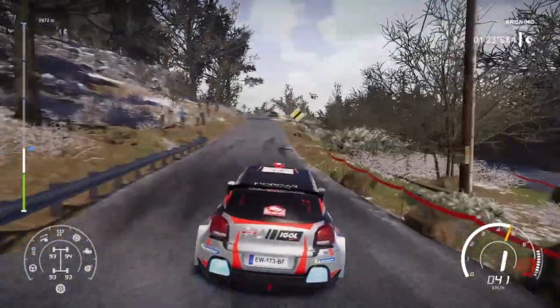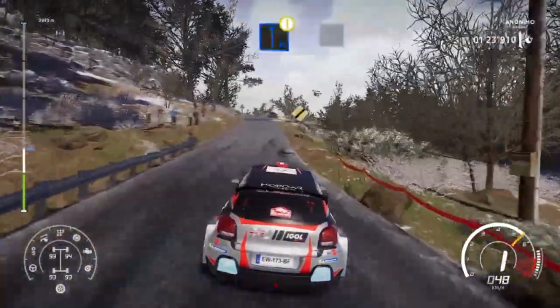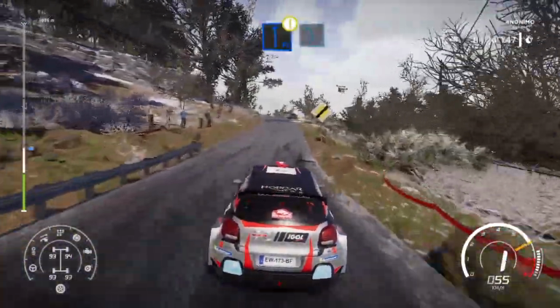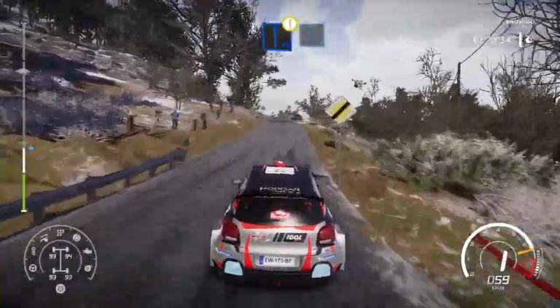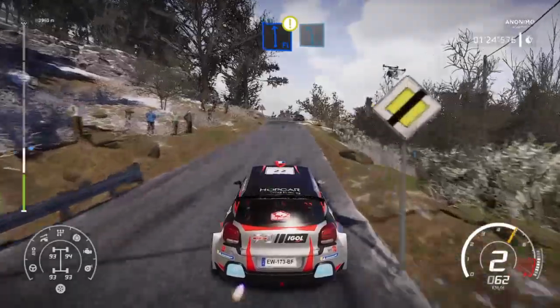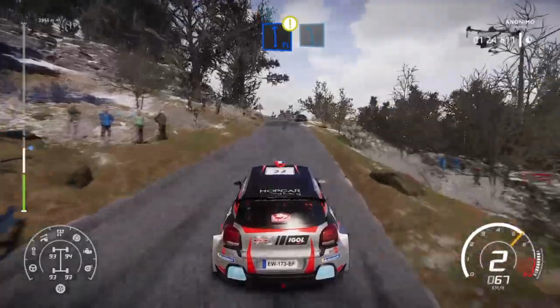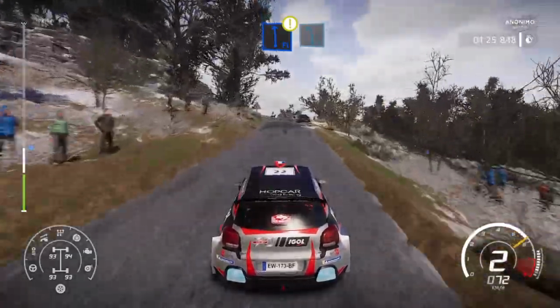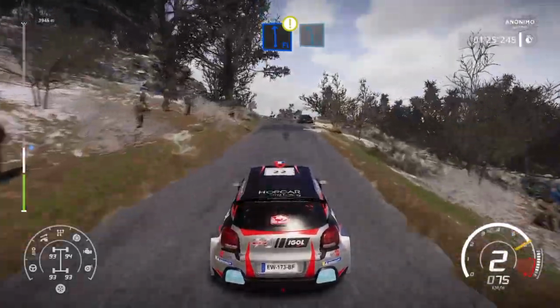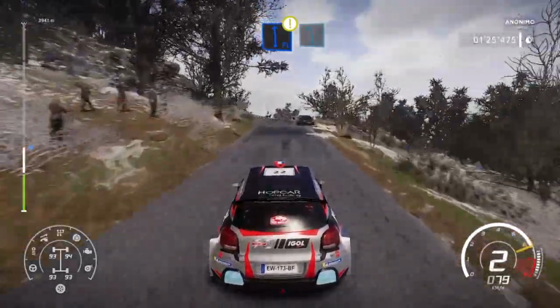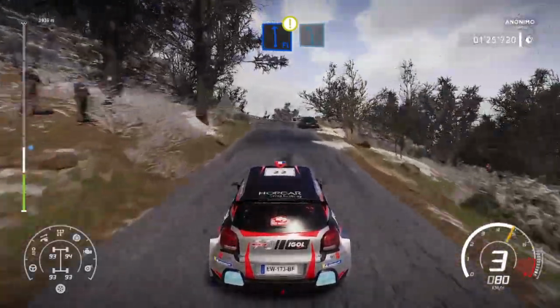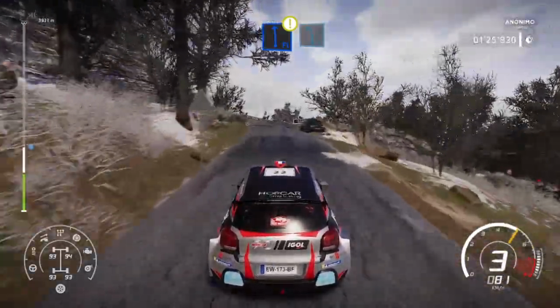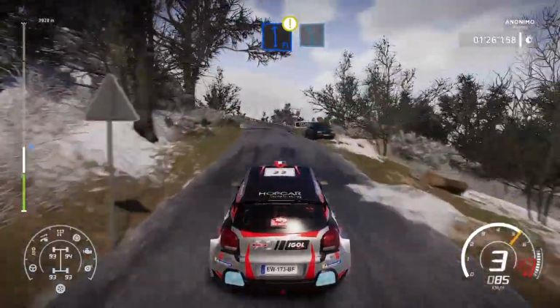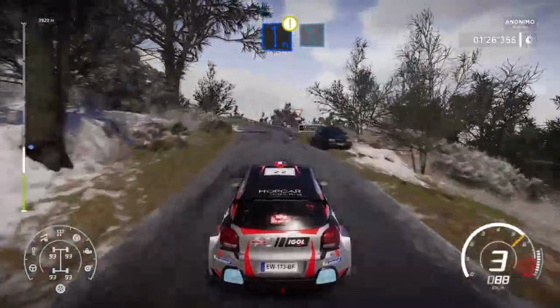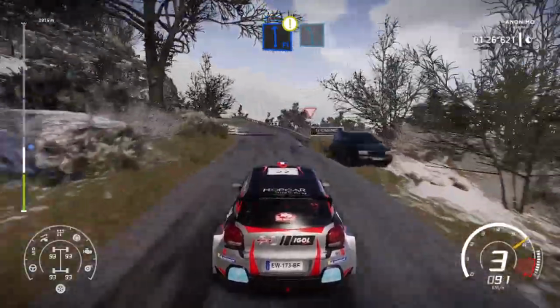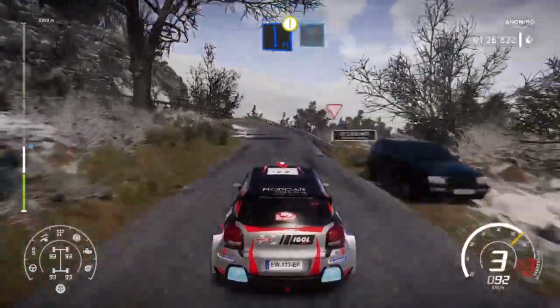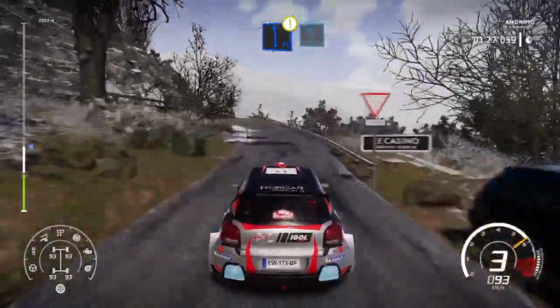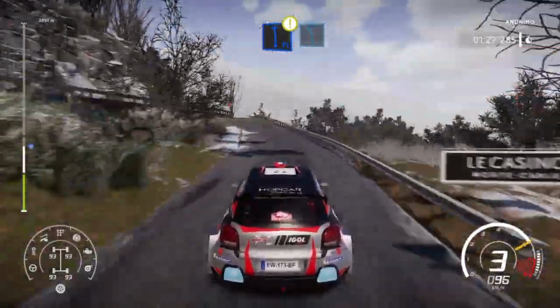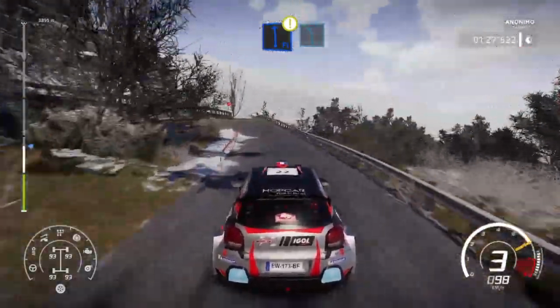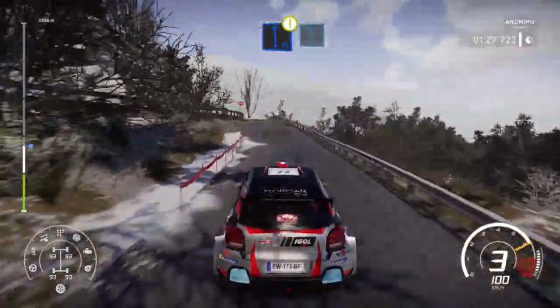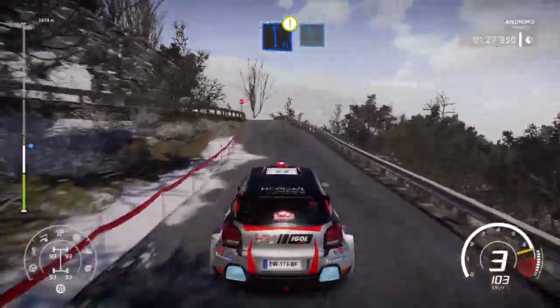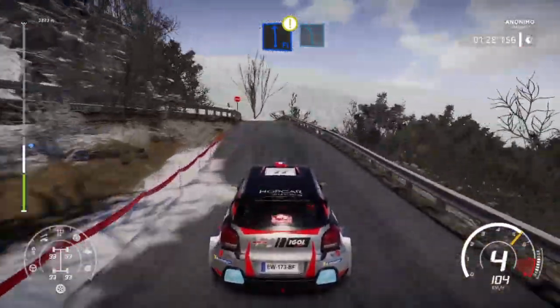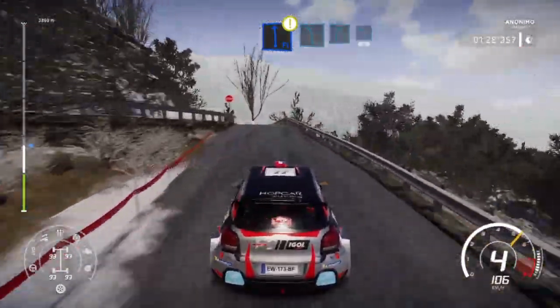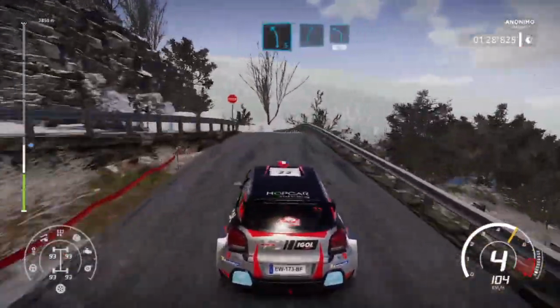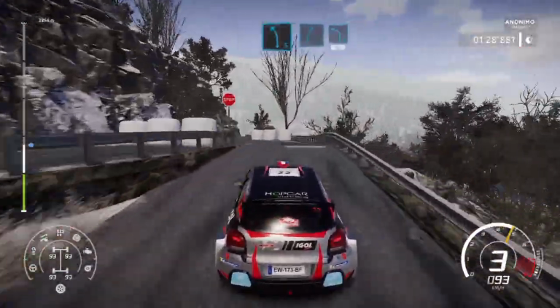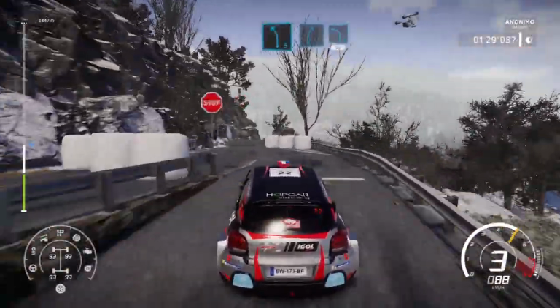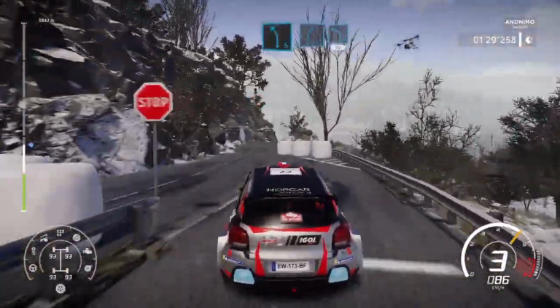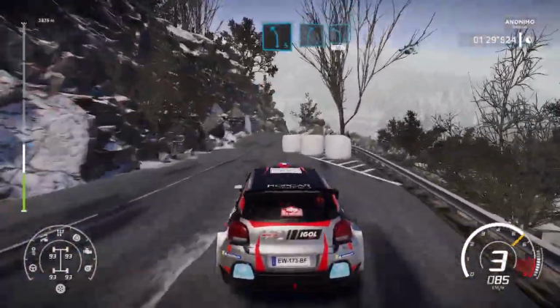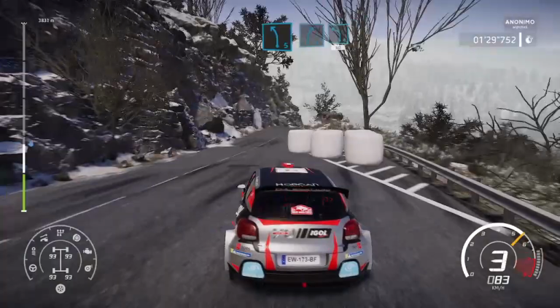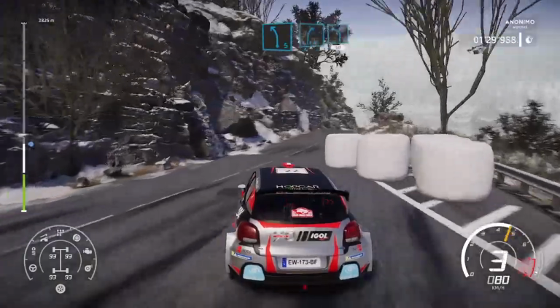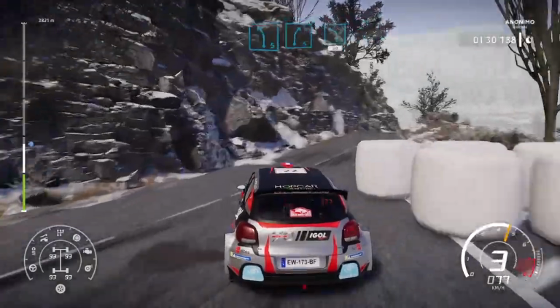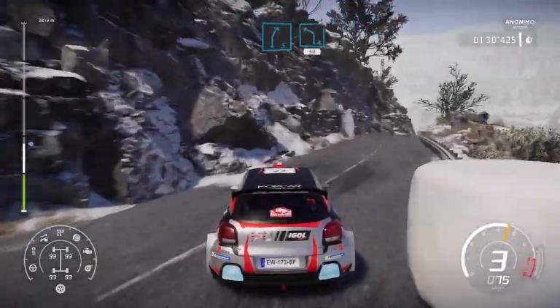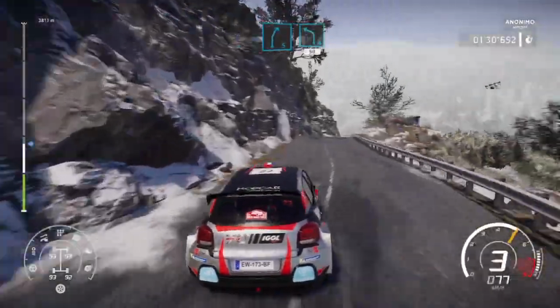Flat left and caution. Danger over crest. Junction left 5, keep in. And right 5, short into left 4, short. 50.